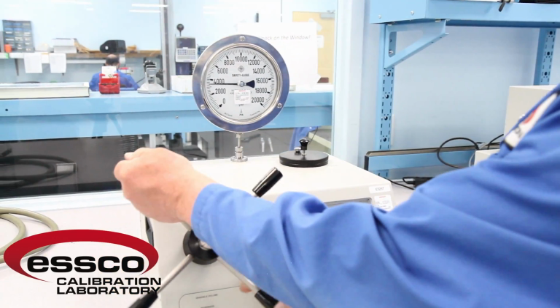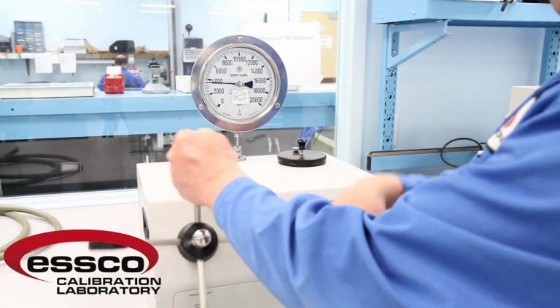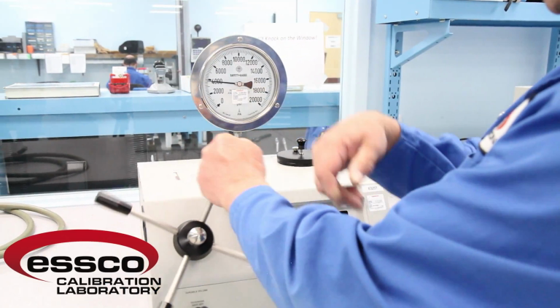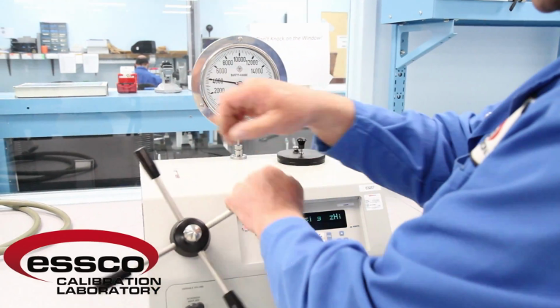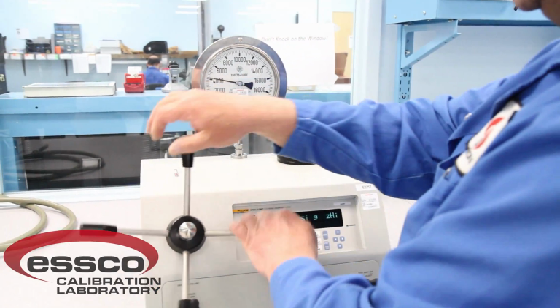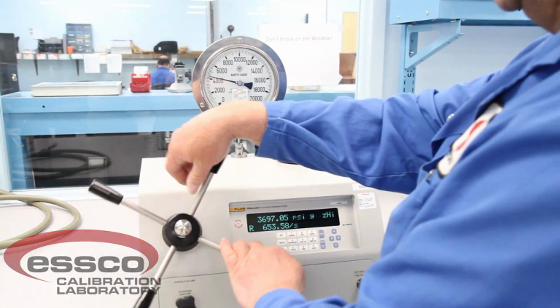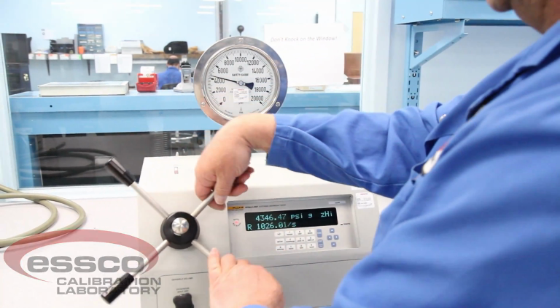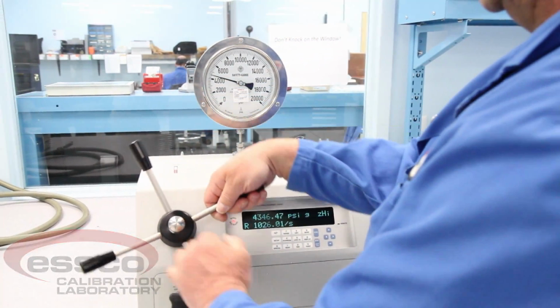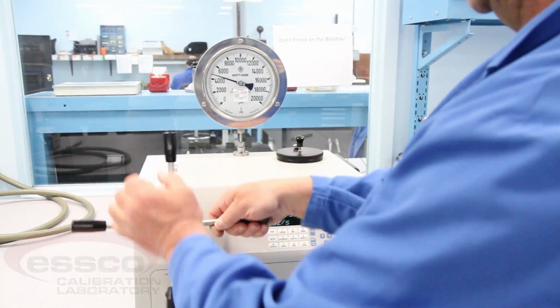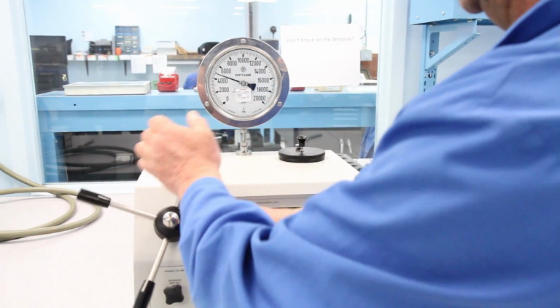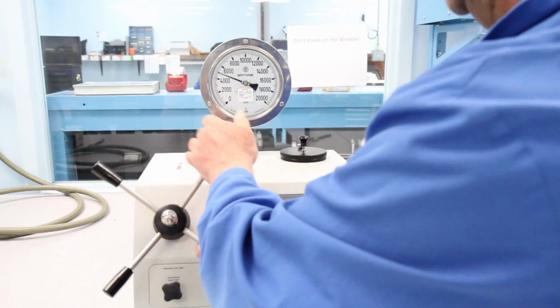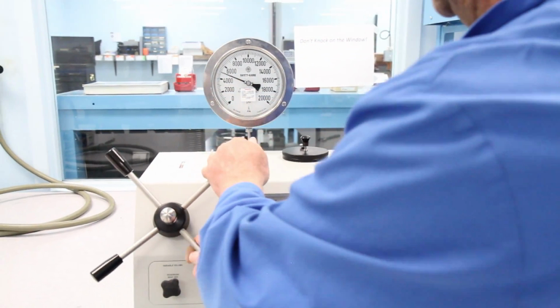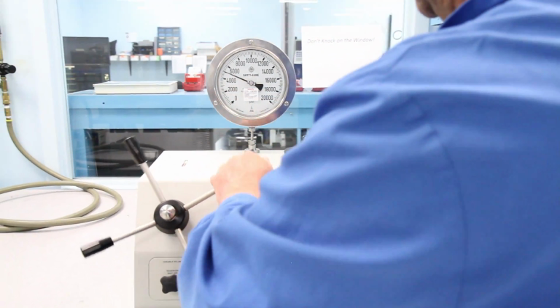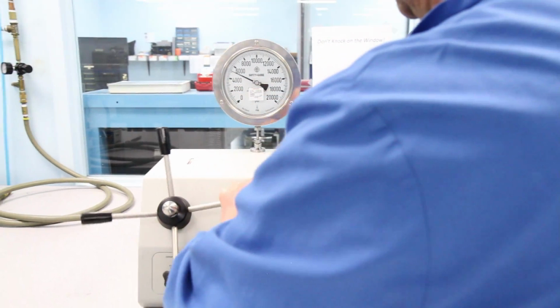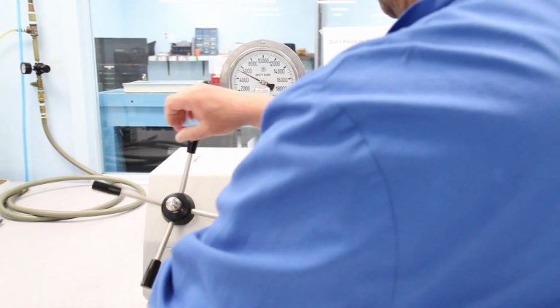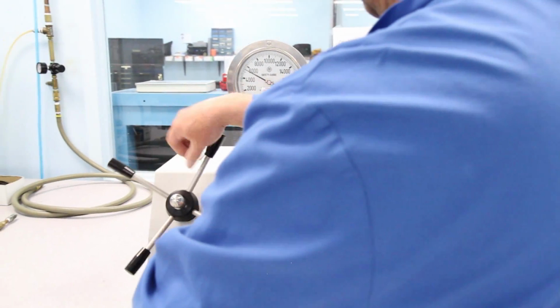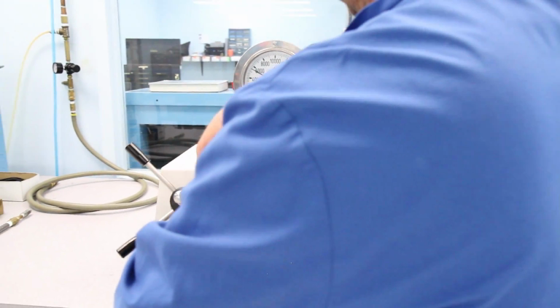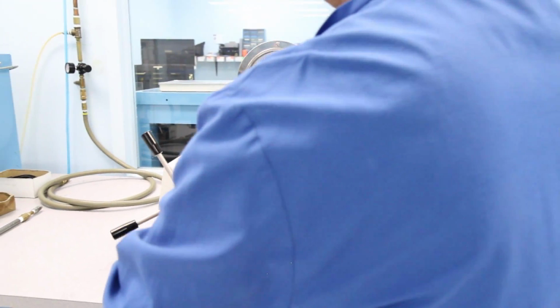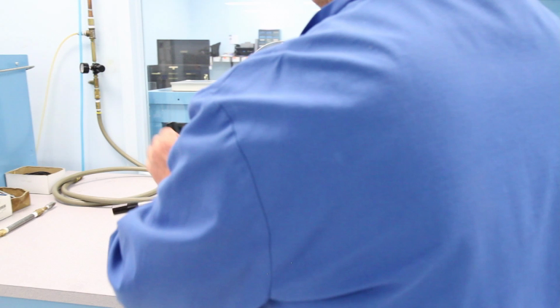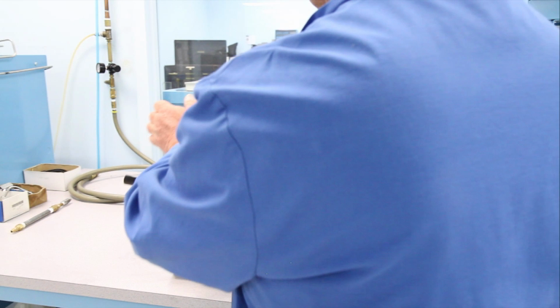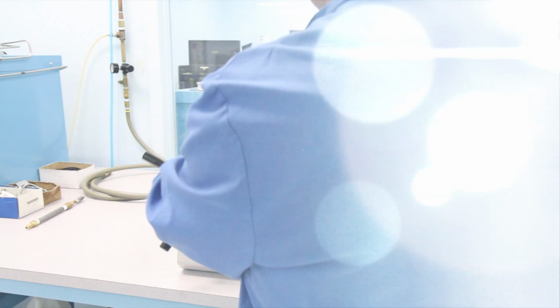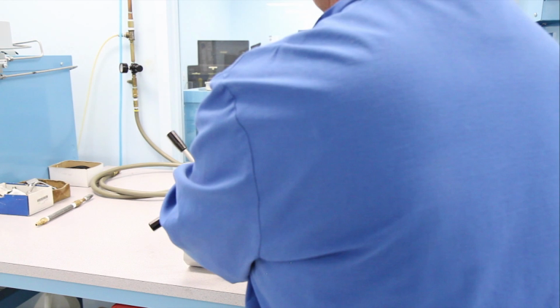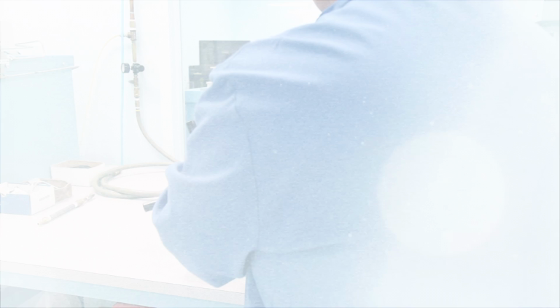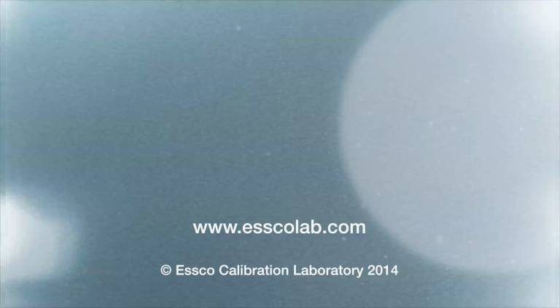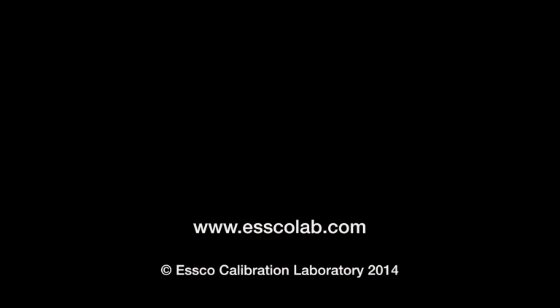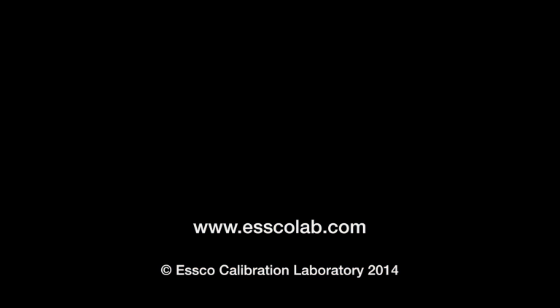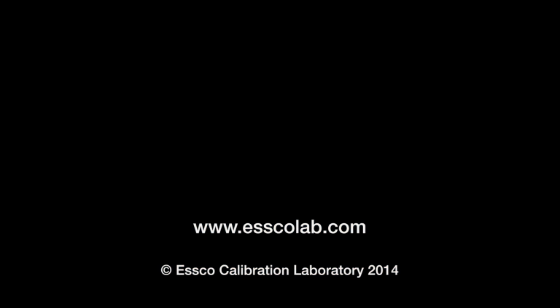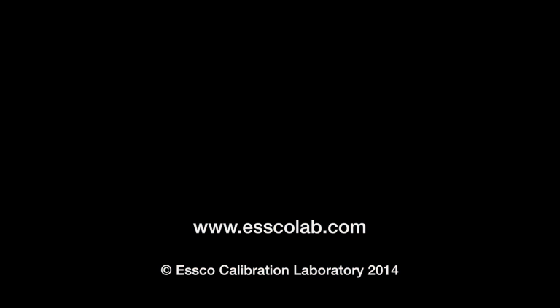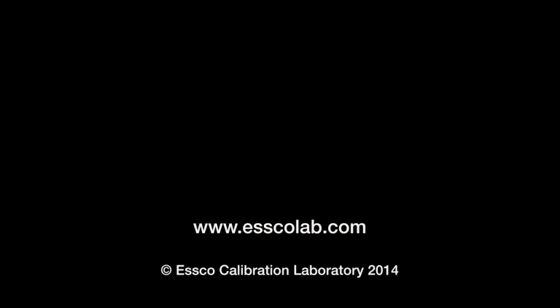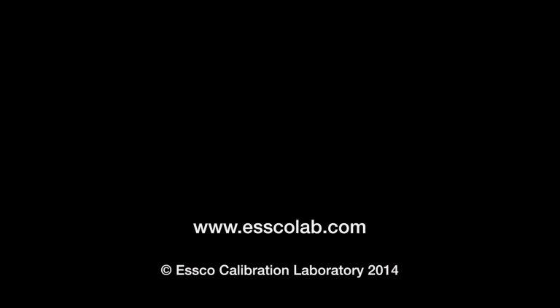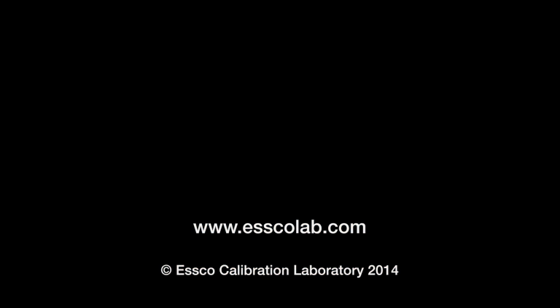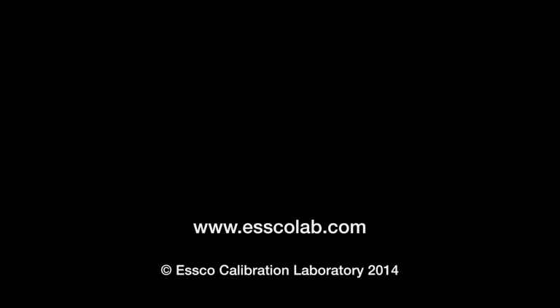From analog gauges and barometers to high-end pressure transducers, digital pressure standards, and deadweight testers, we've got you covered.